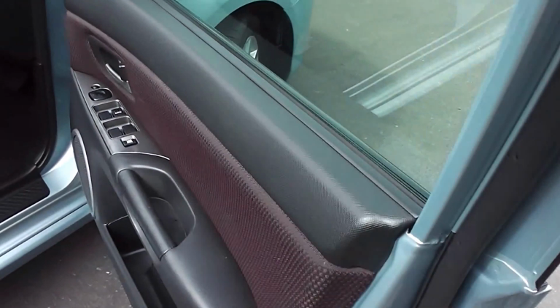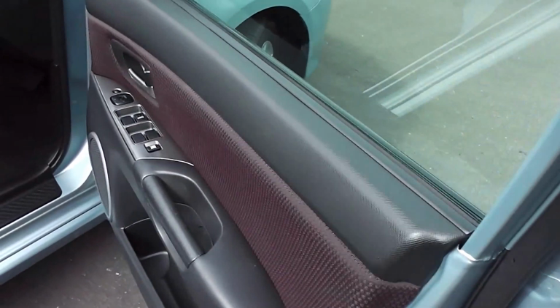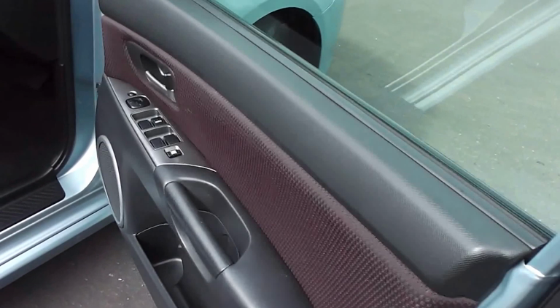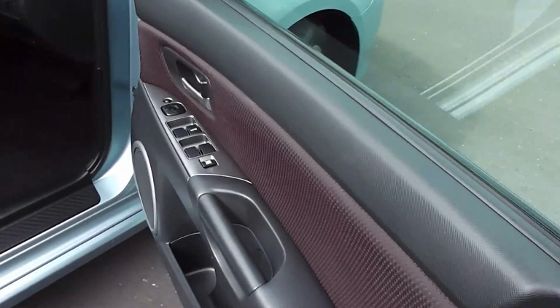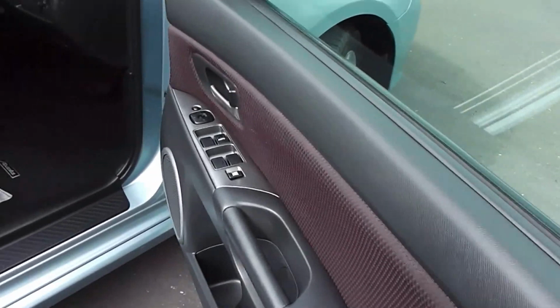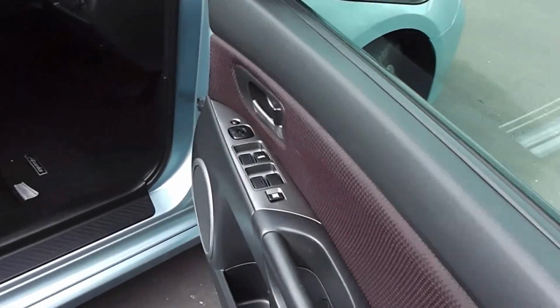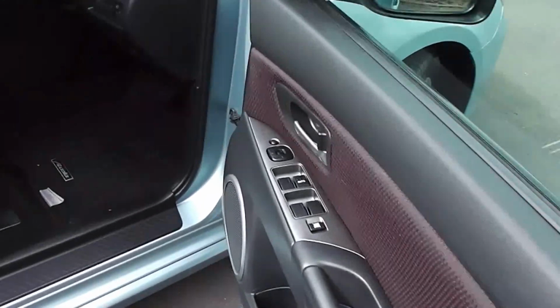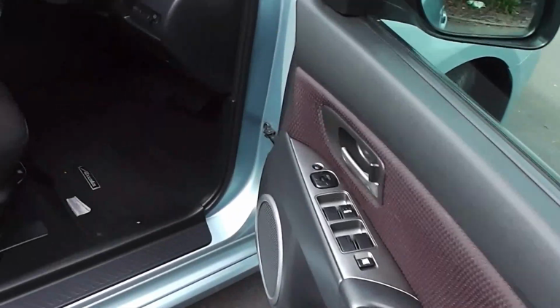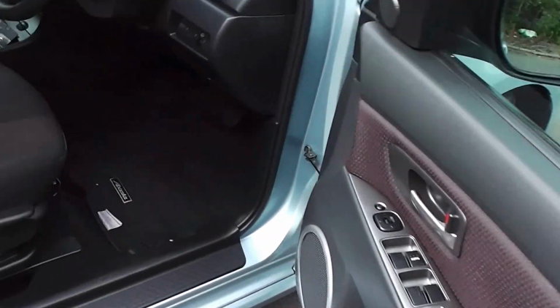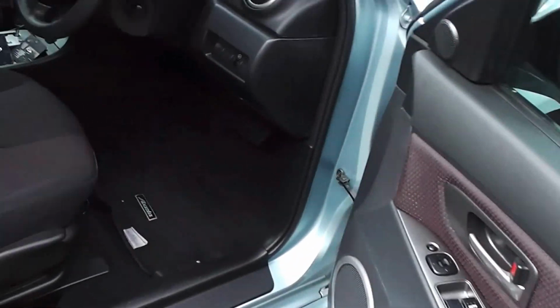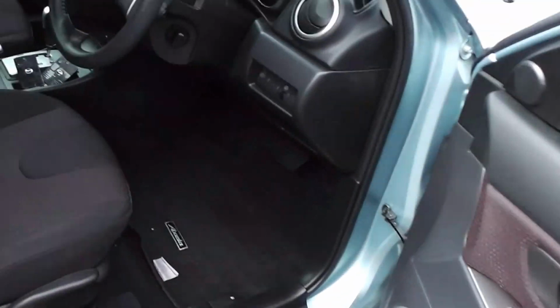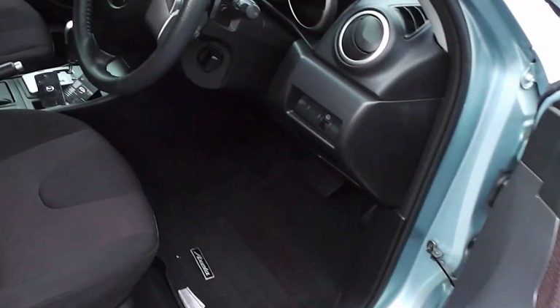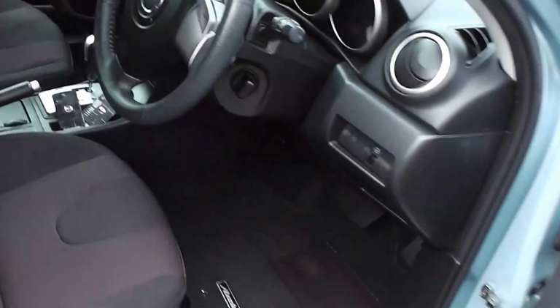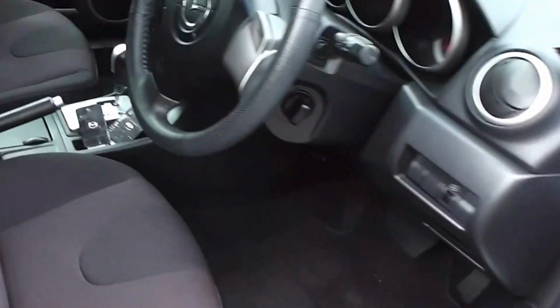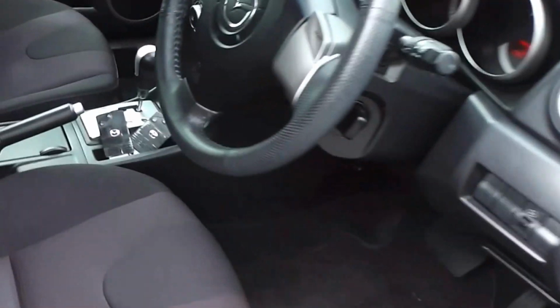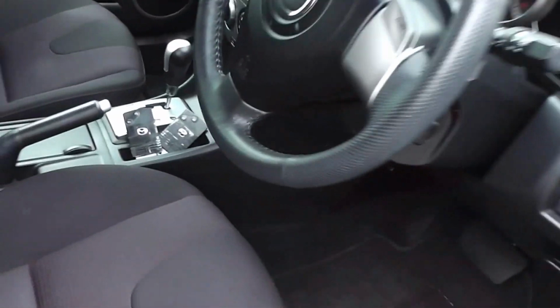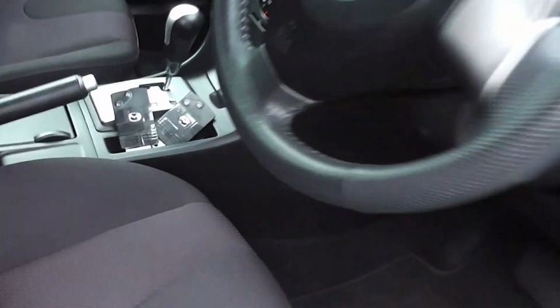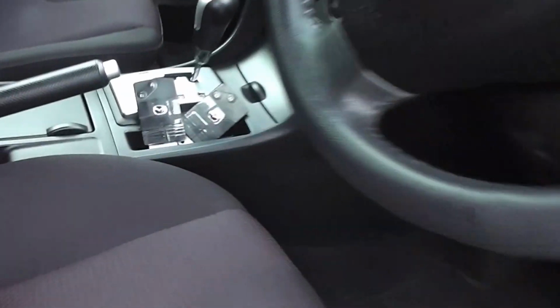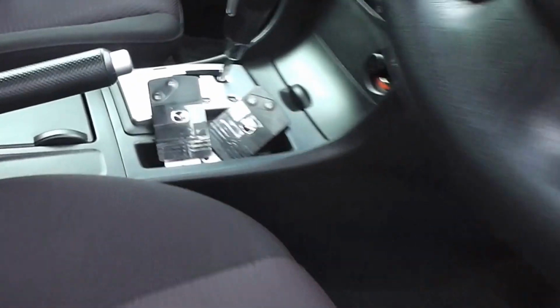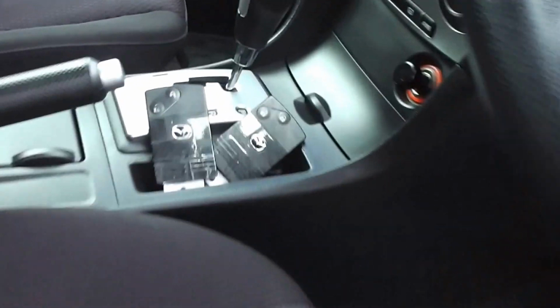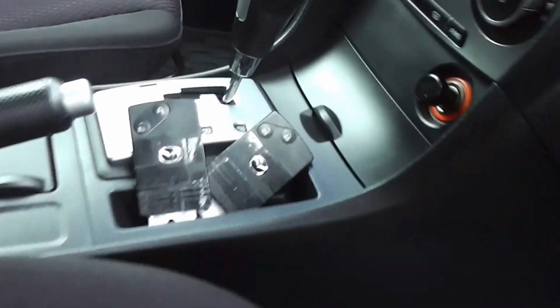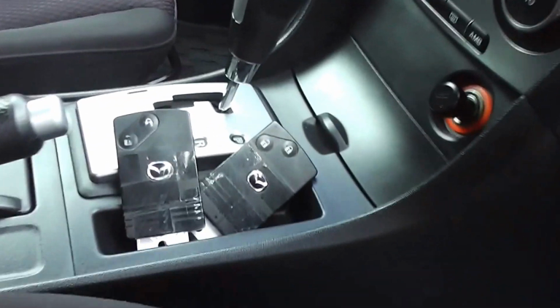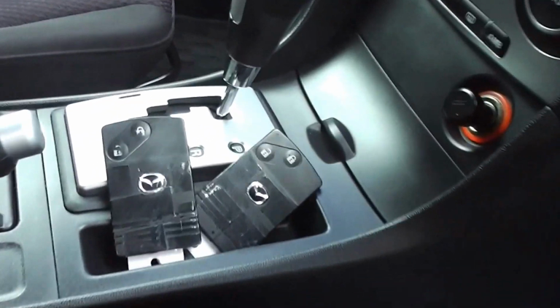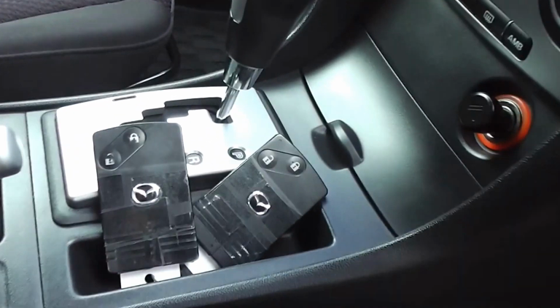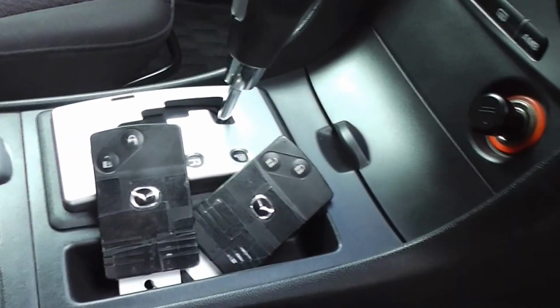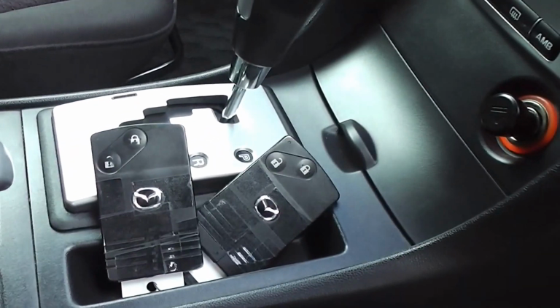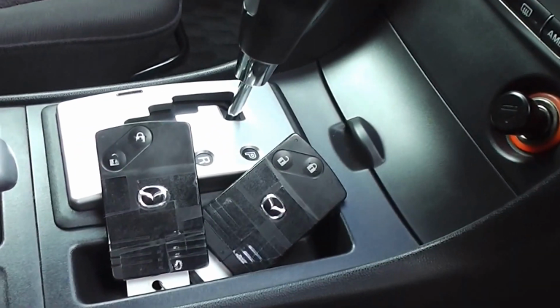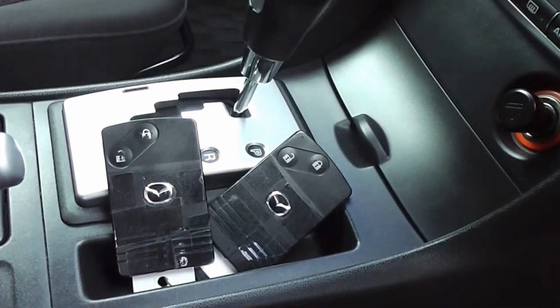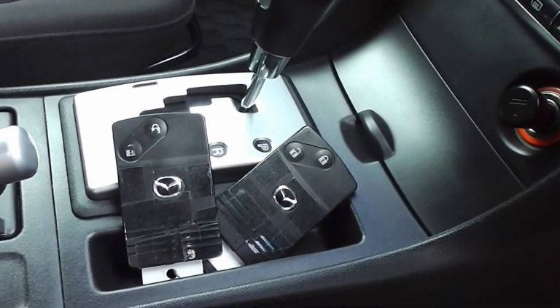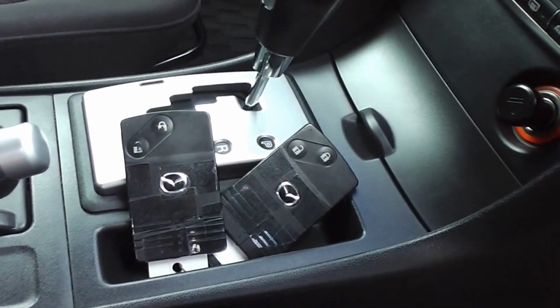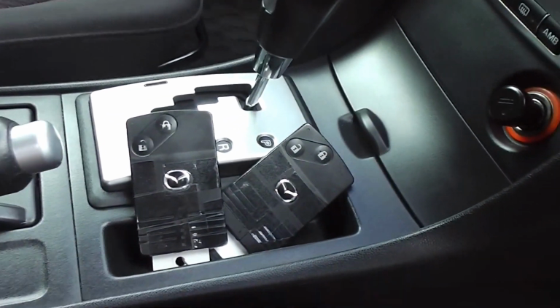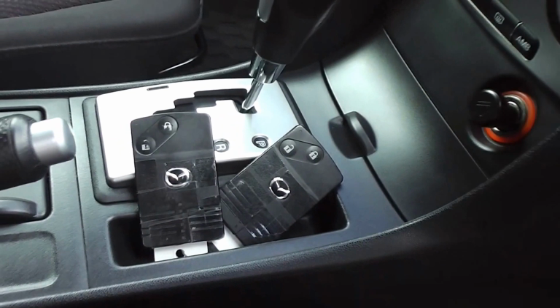We have two proximity keys as well. That's them there, two of them.